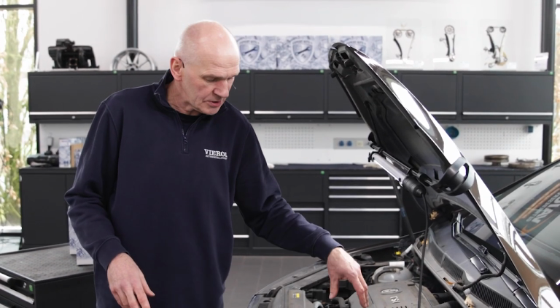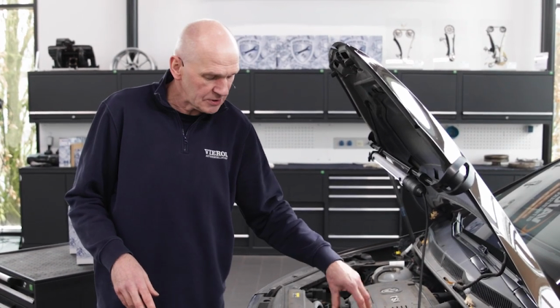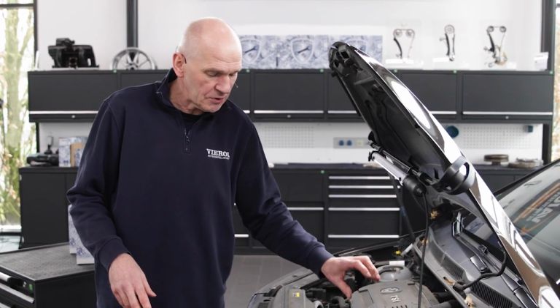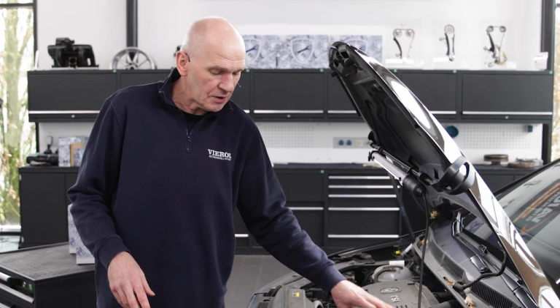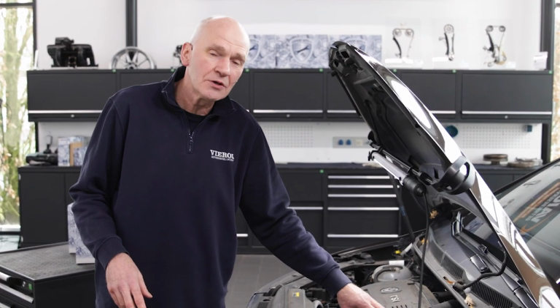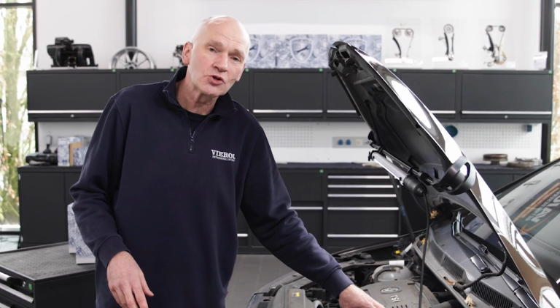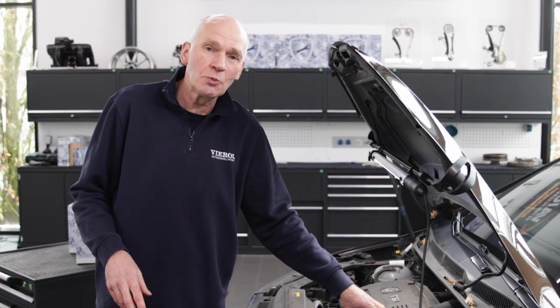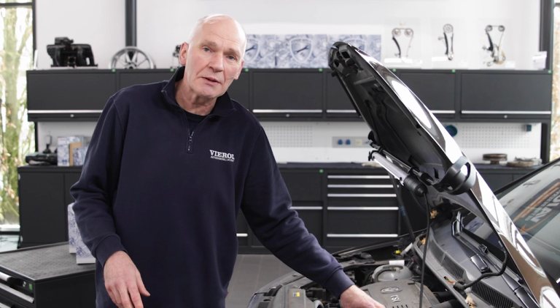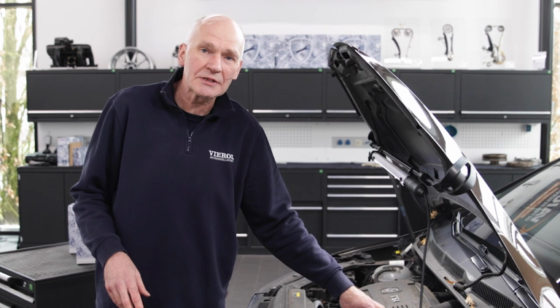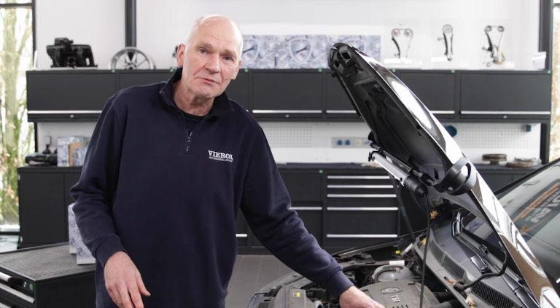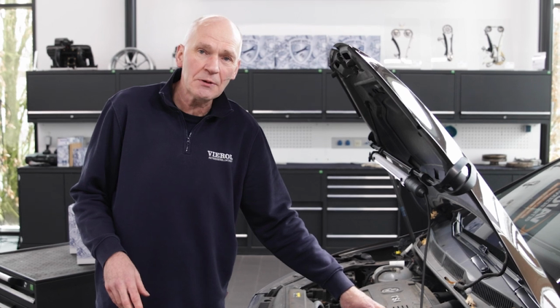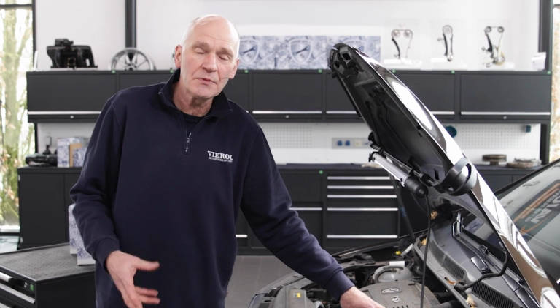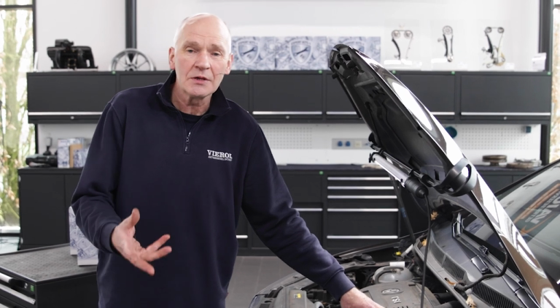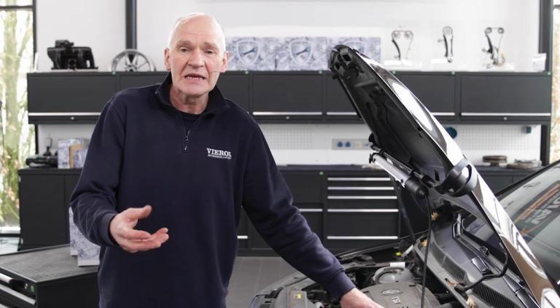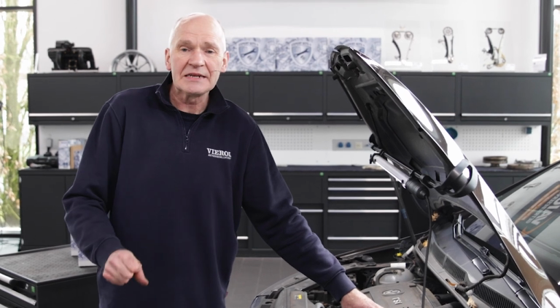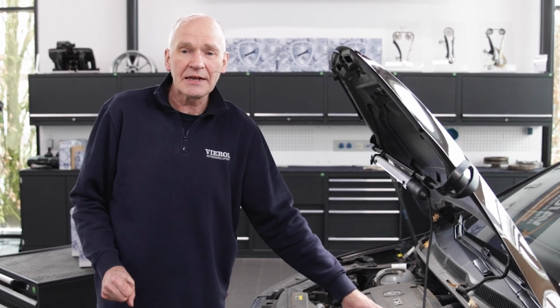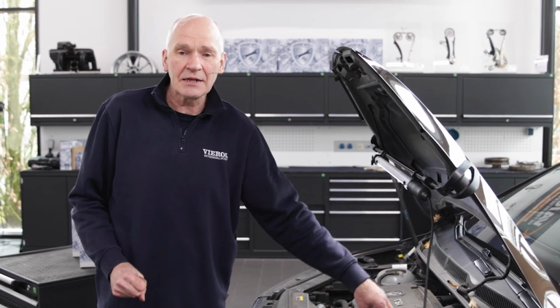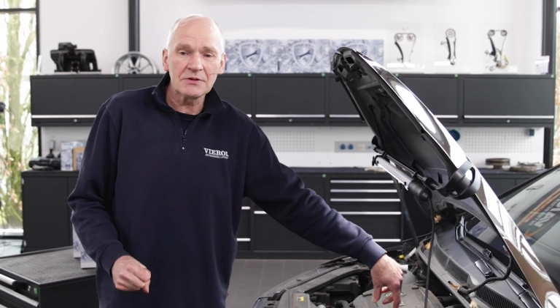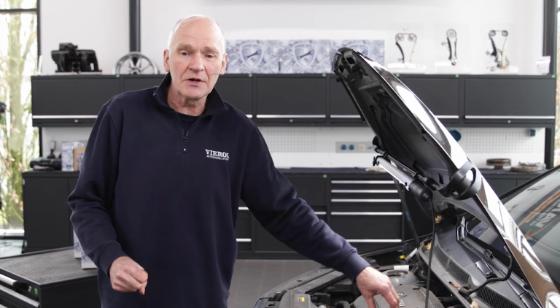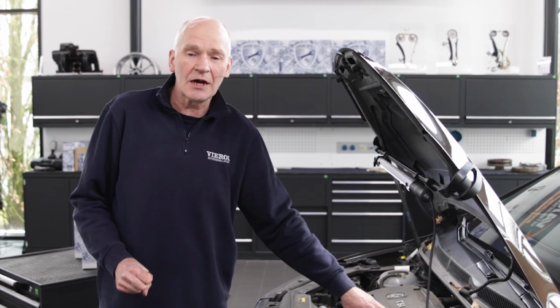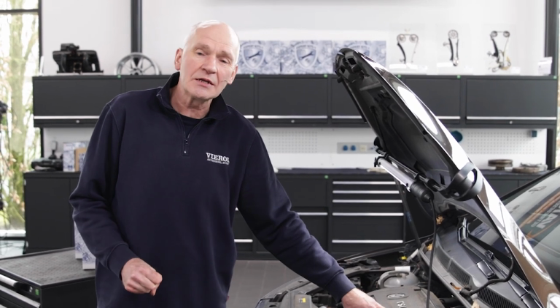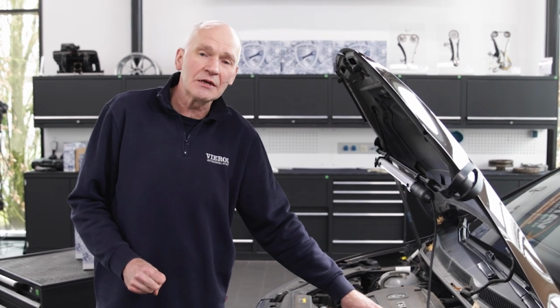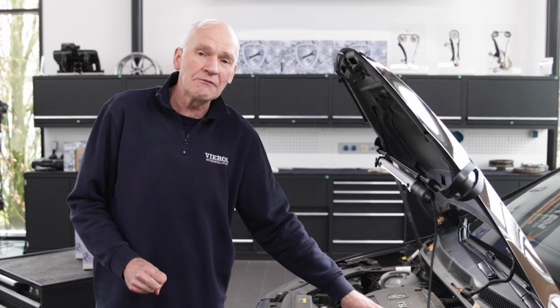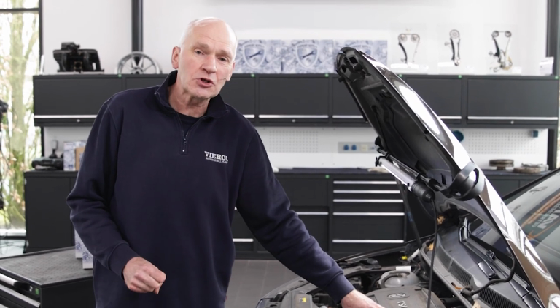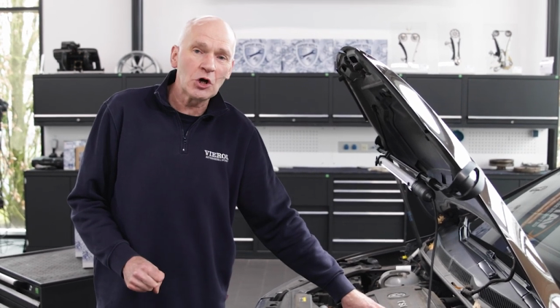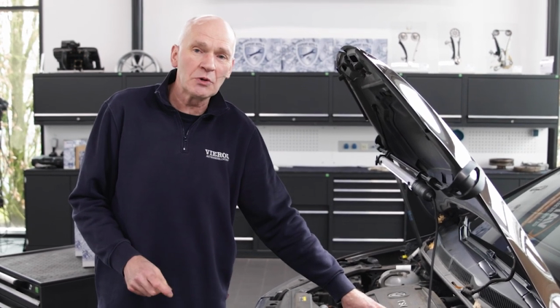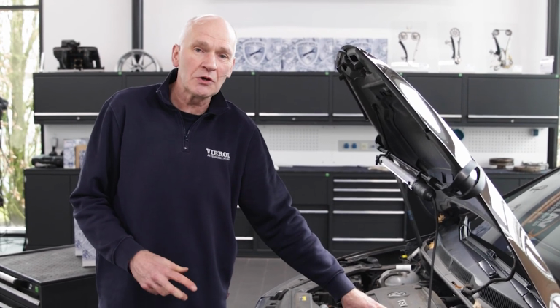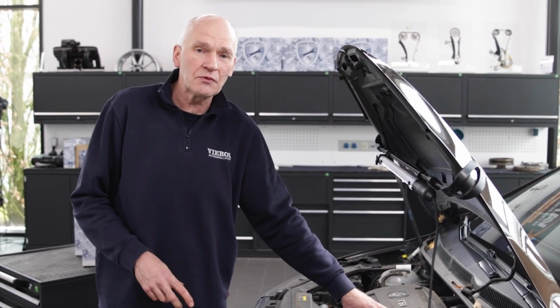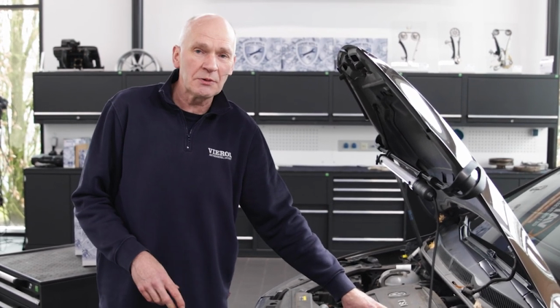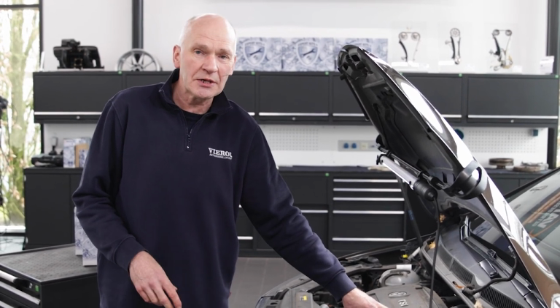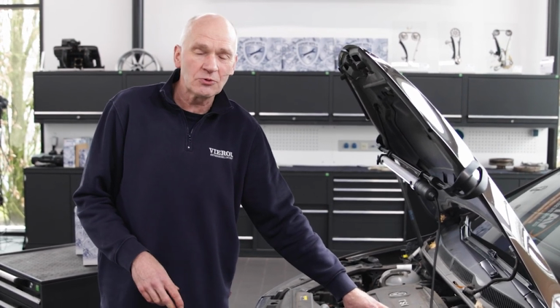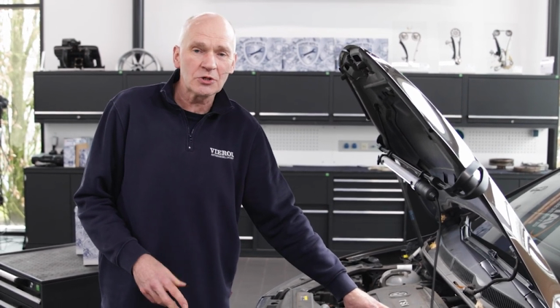The first steps are quite simple: first remove the battery and the air filter. Then we come to the transmission — to reach the mechatronic screw, we have to remove the starter.